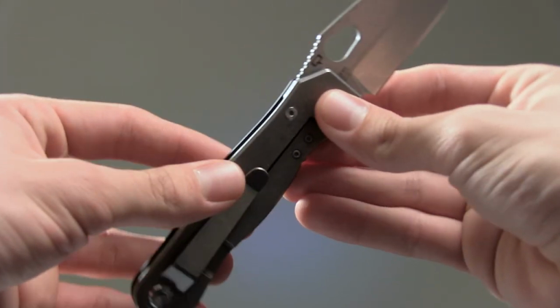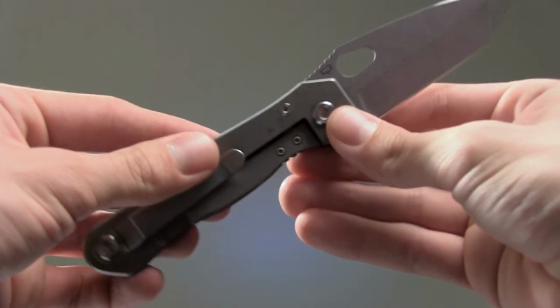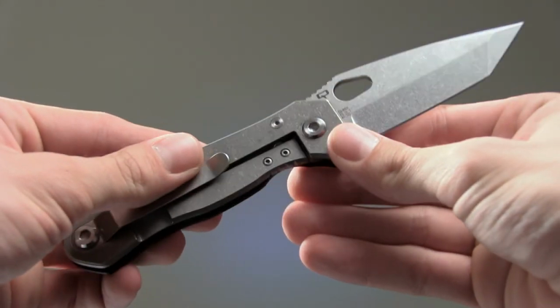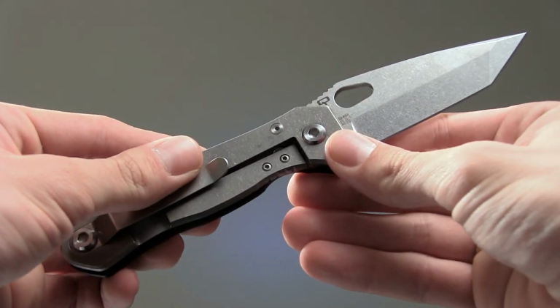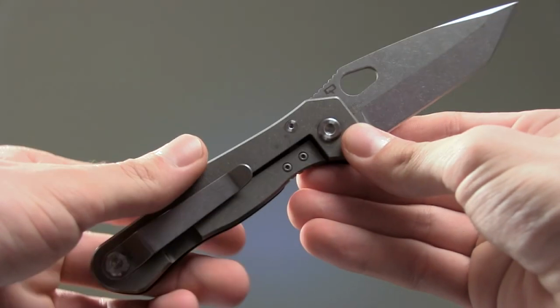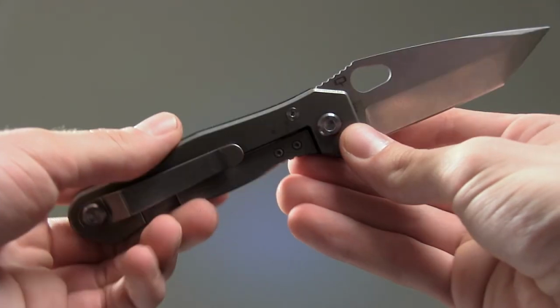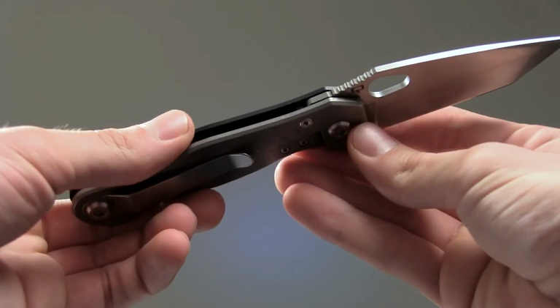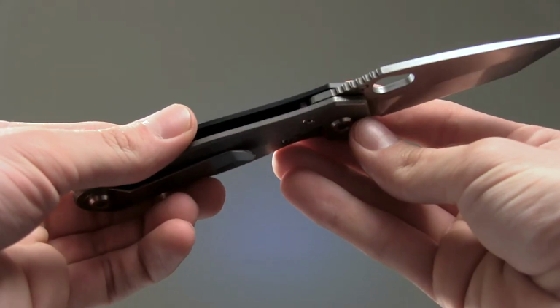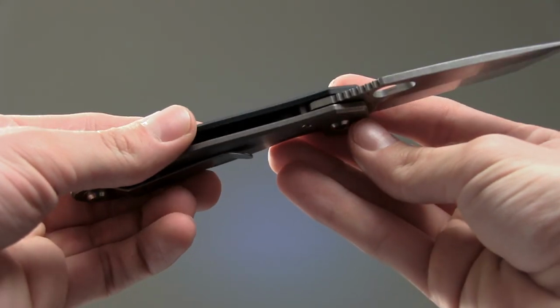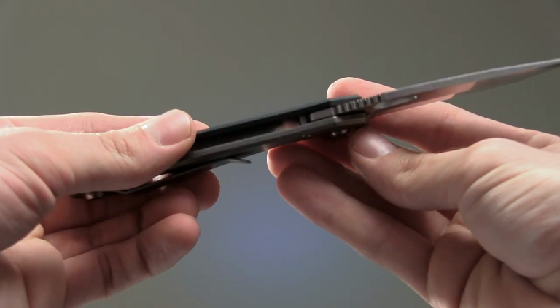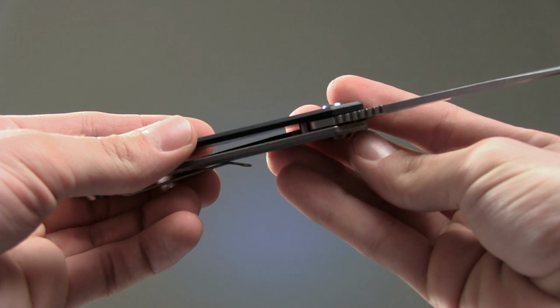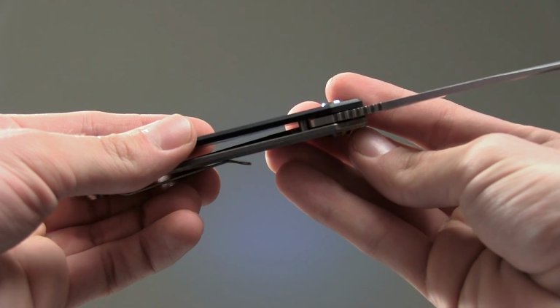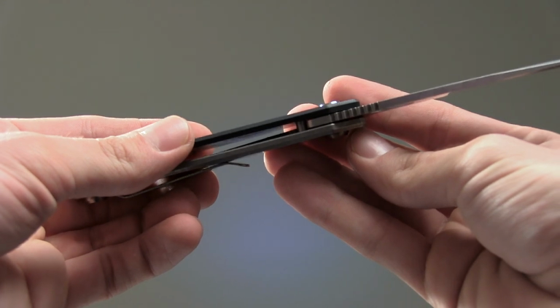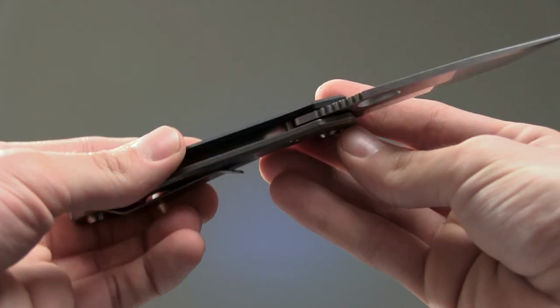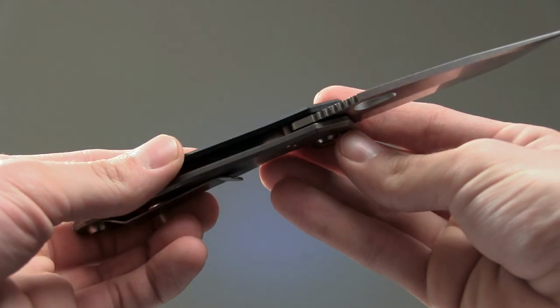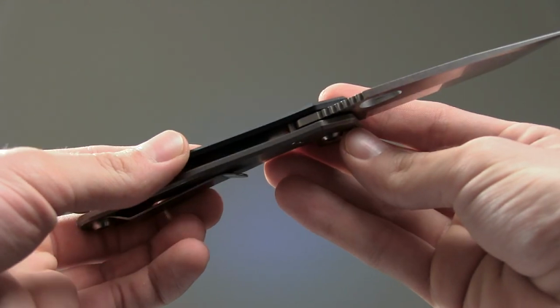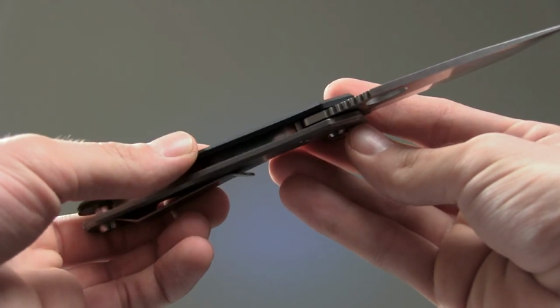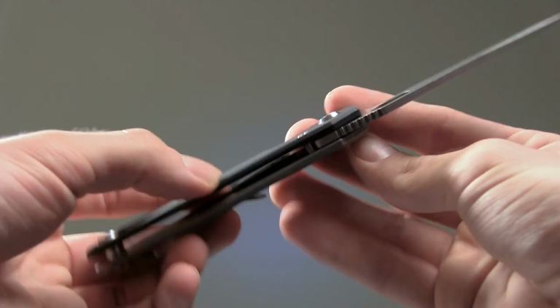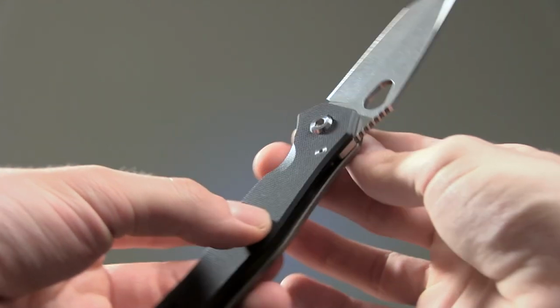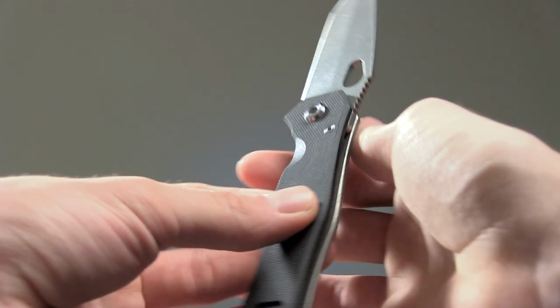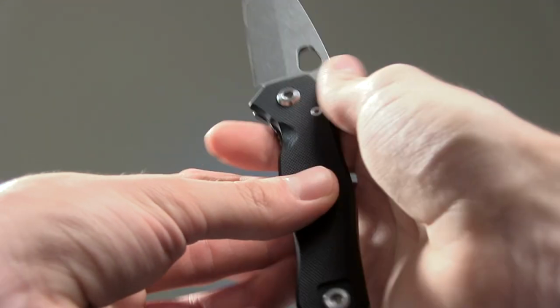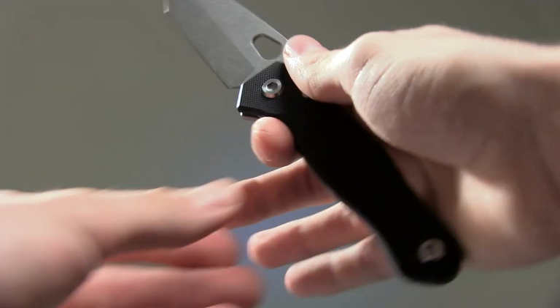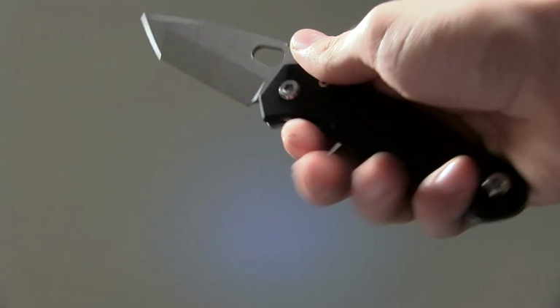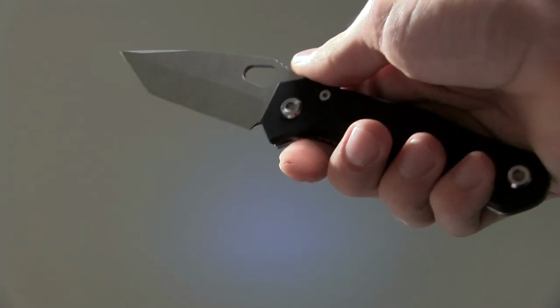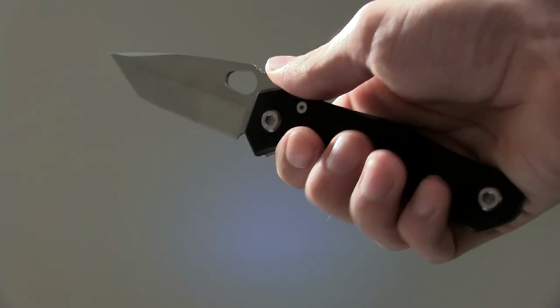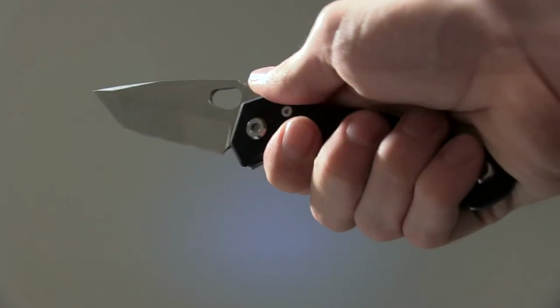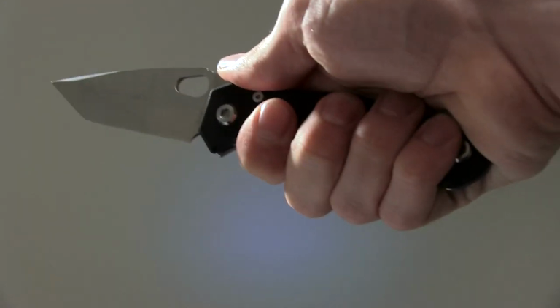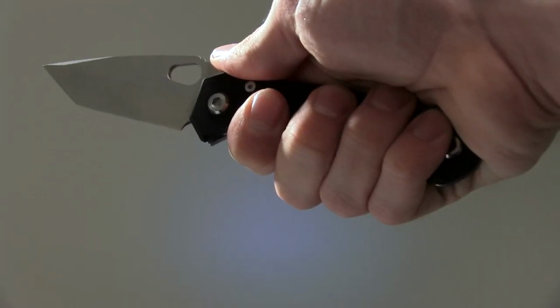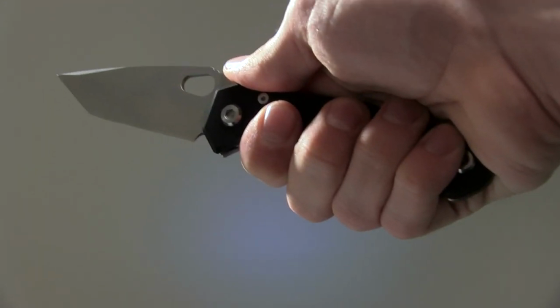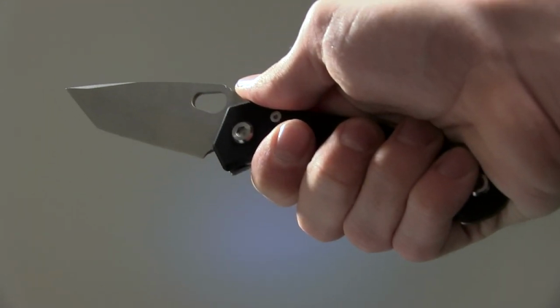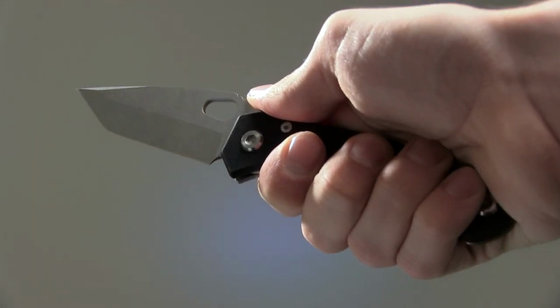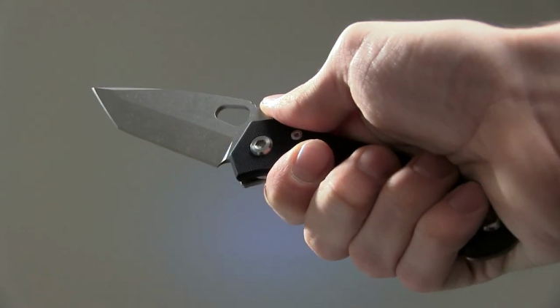Even the lock gets an update on this guy, with the addition of a hardened steel lock bar insert making this super secure.